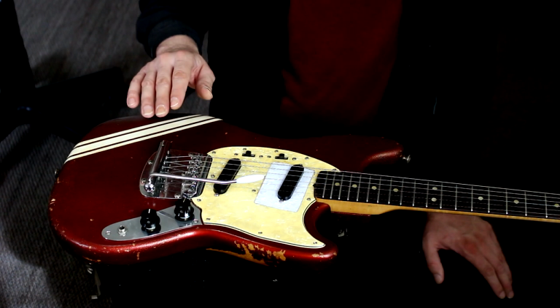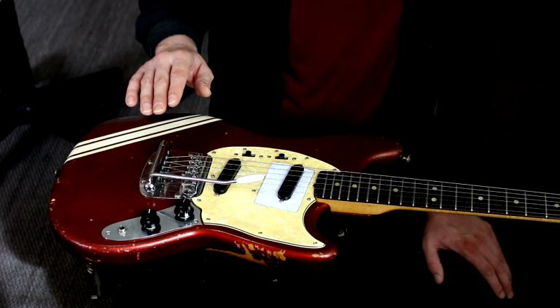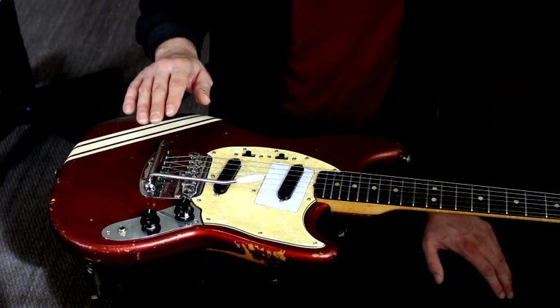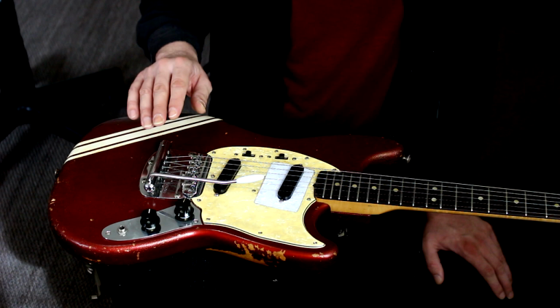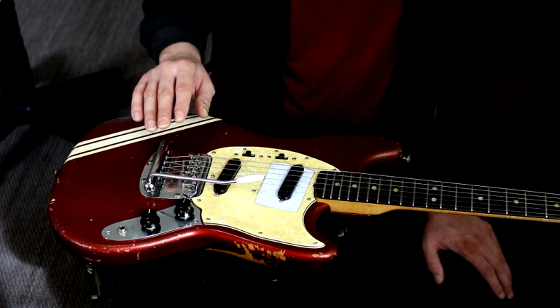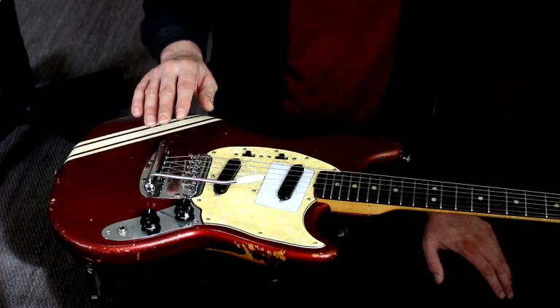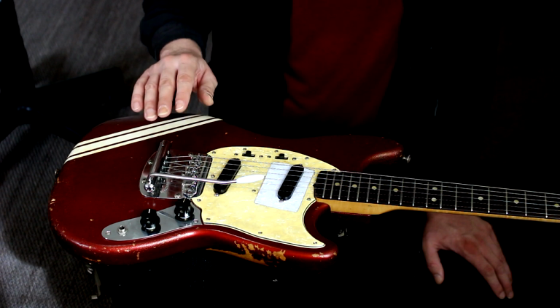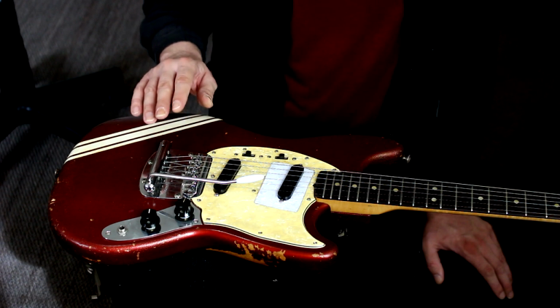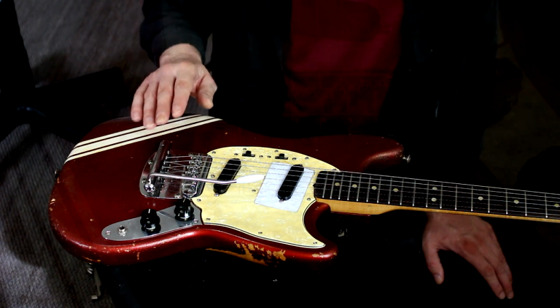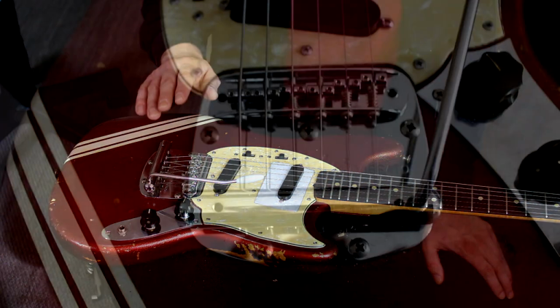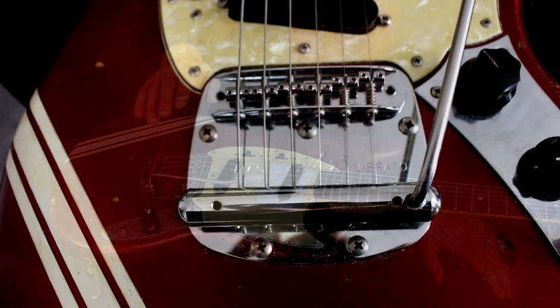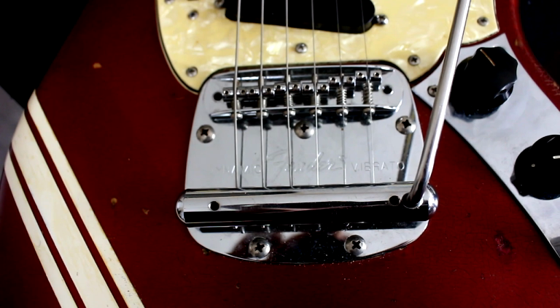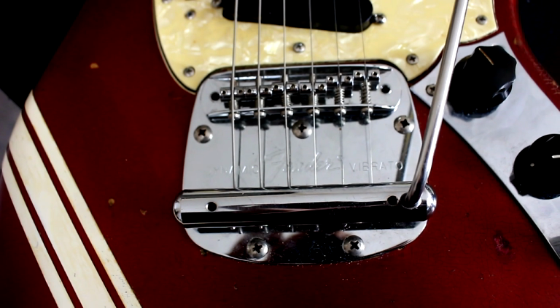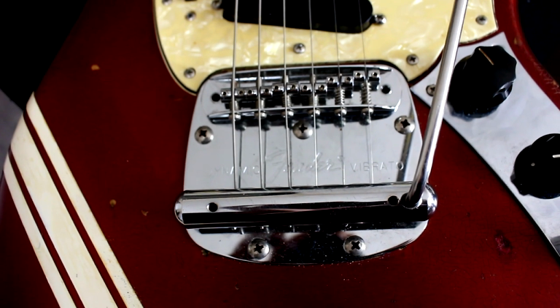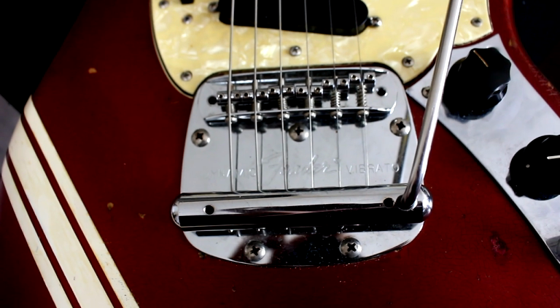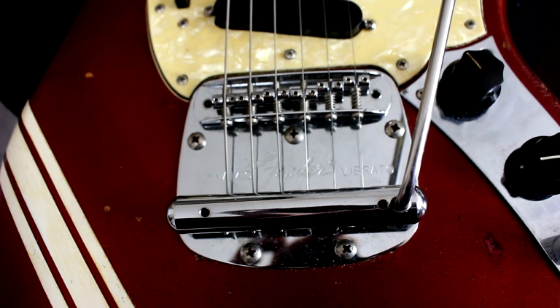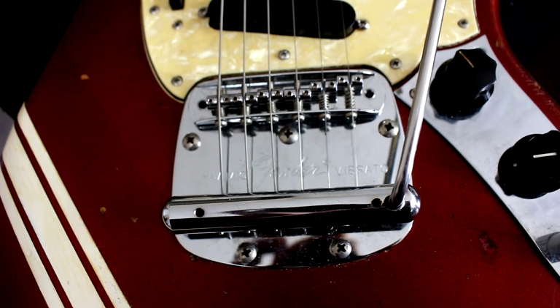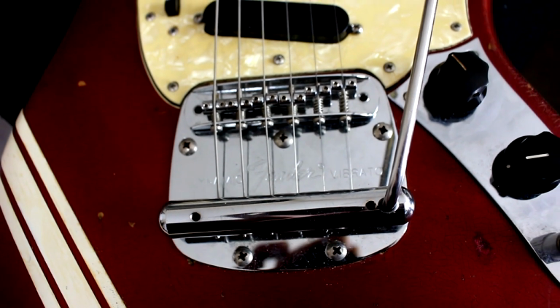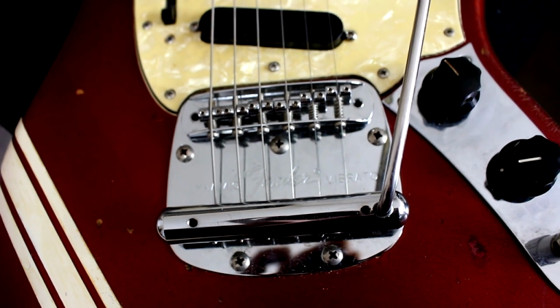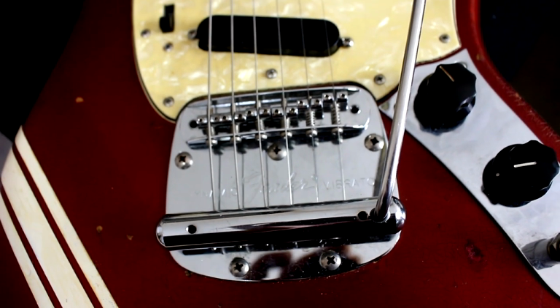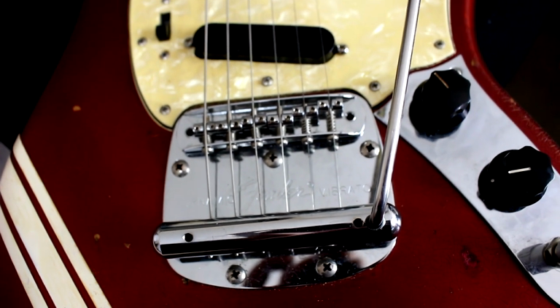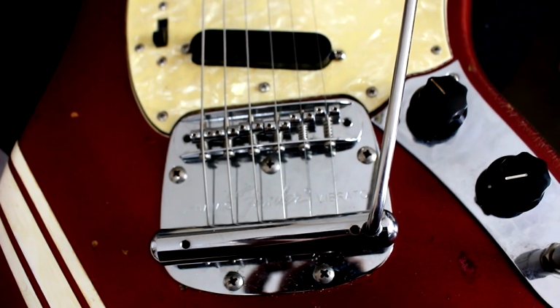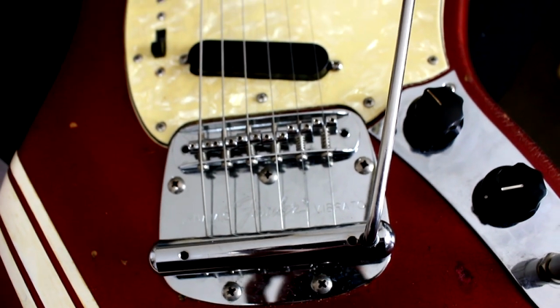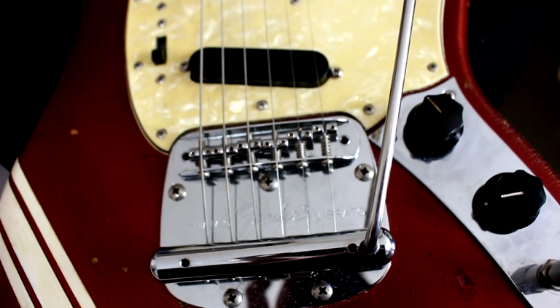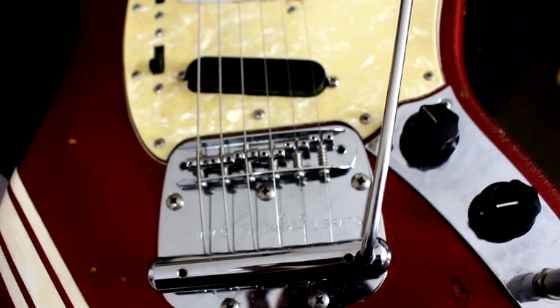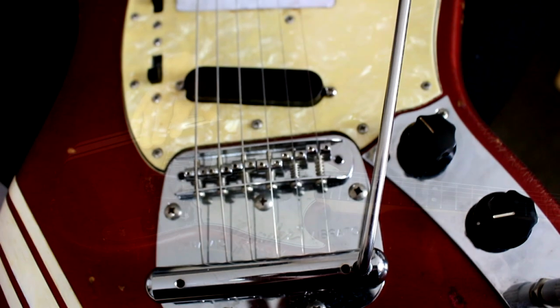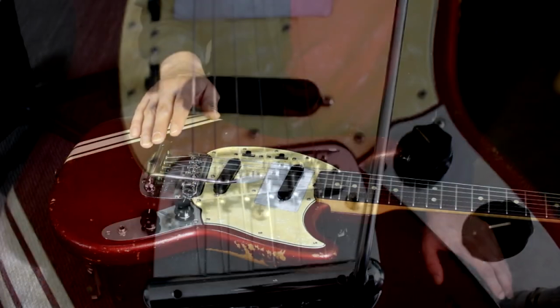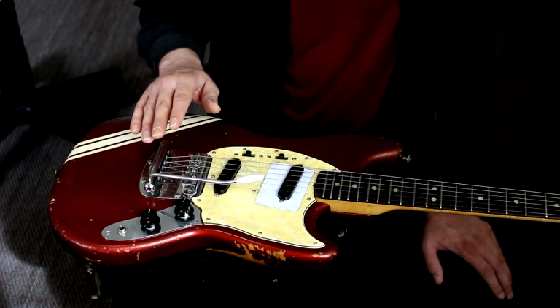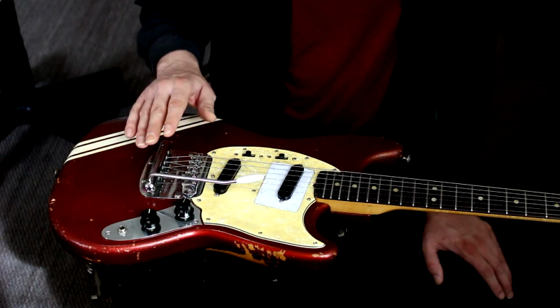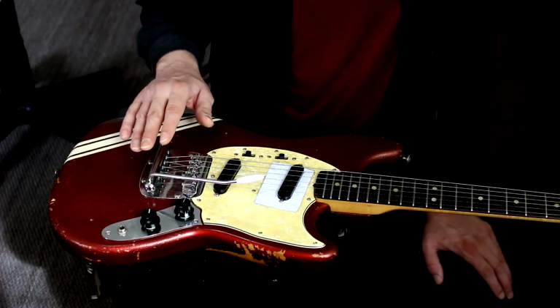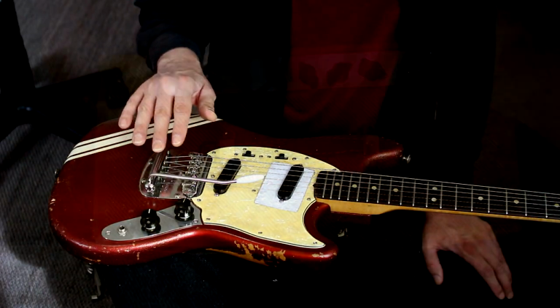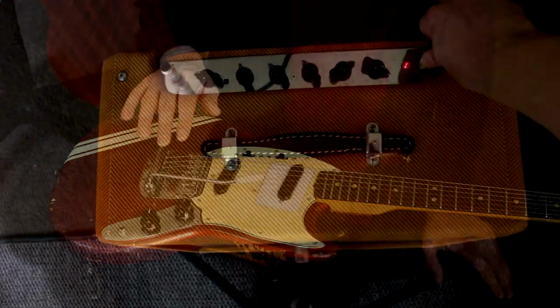The tremolo system on these things is really unique. It's got two springs on the inside and you can't adjust them without removing the strings and taking the whole thing off.